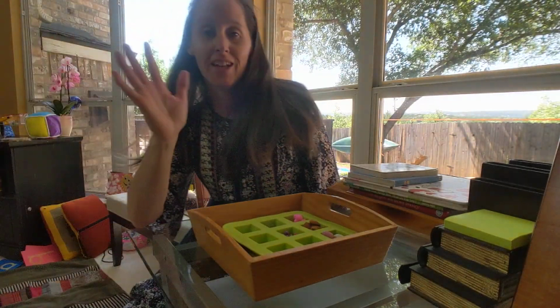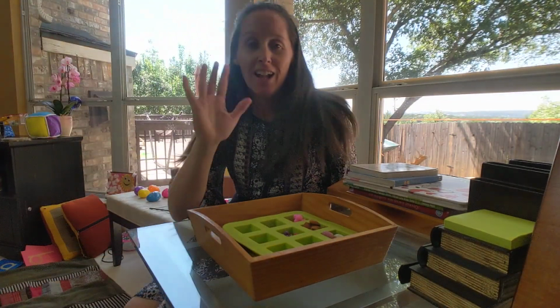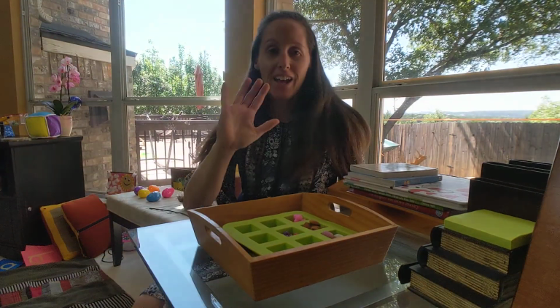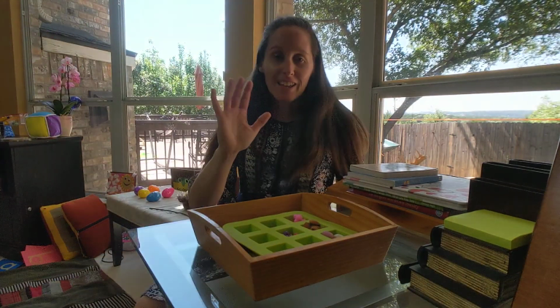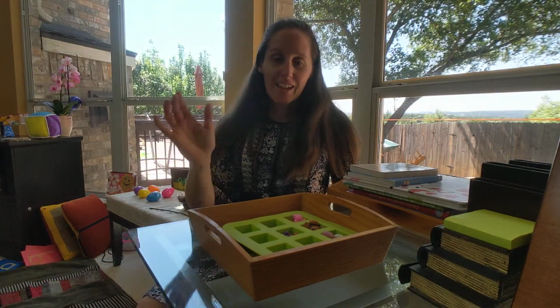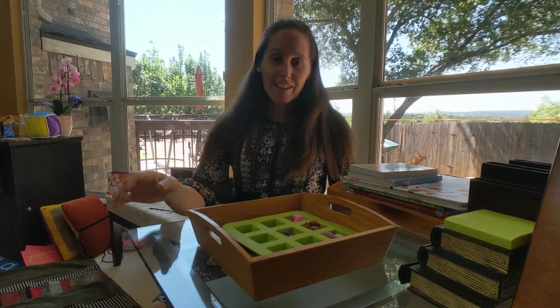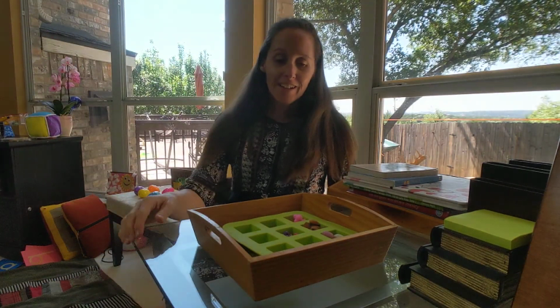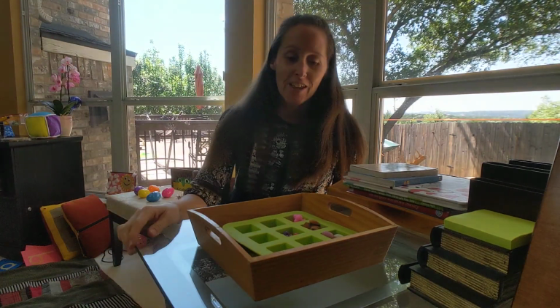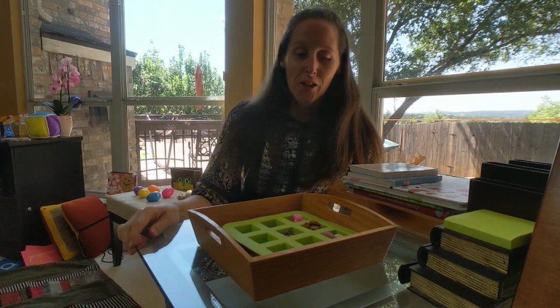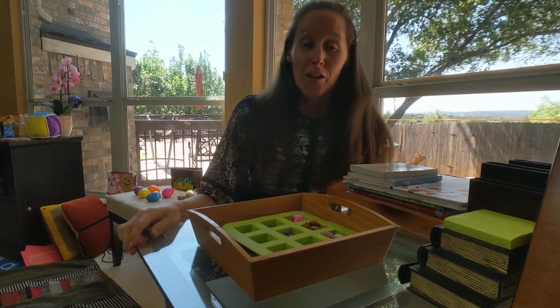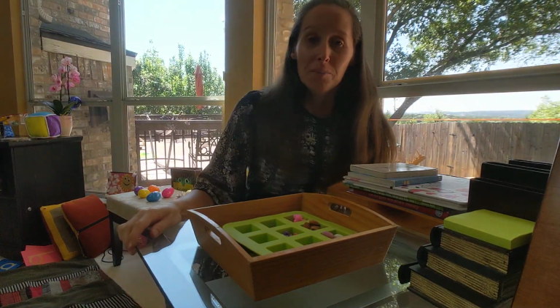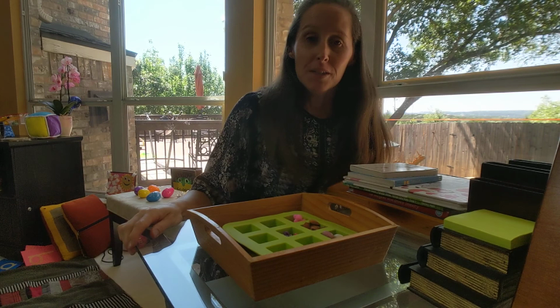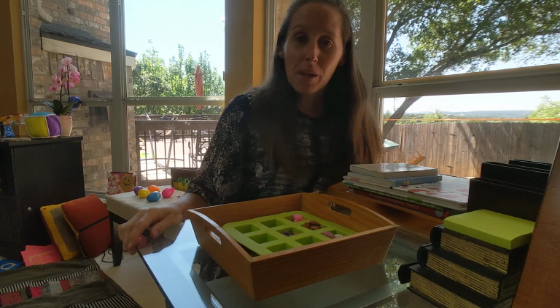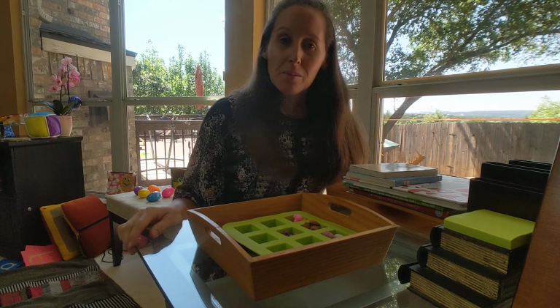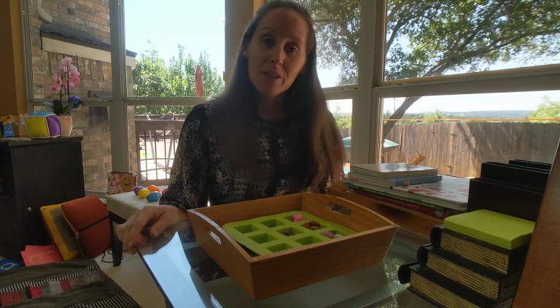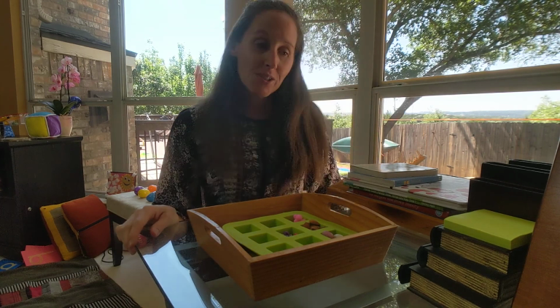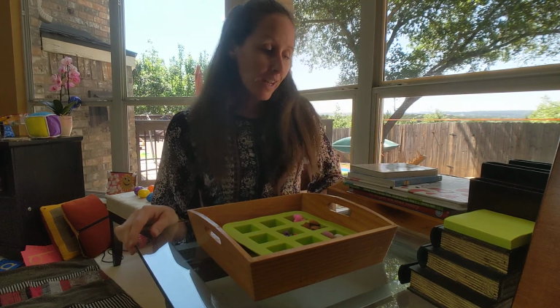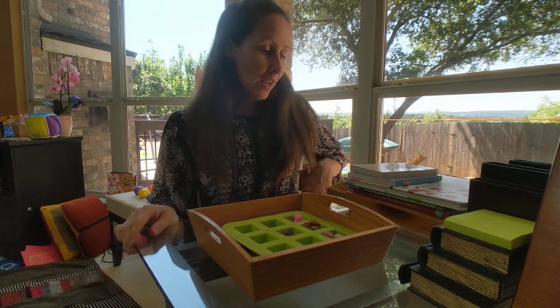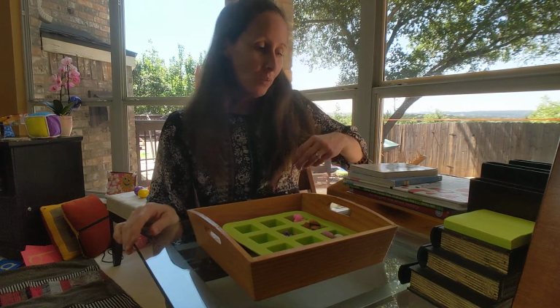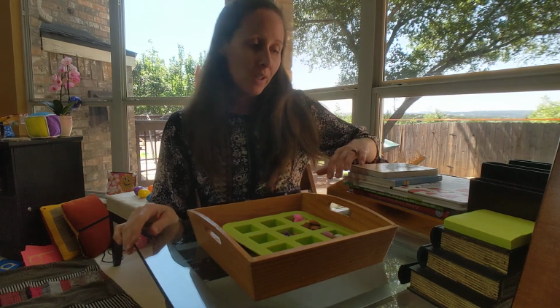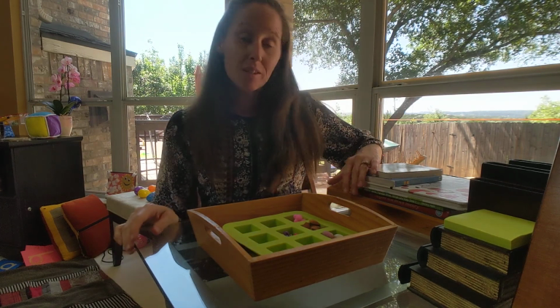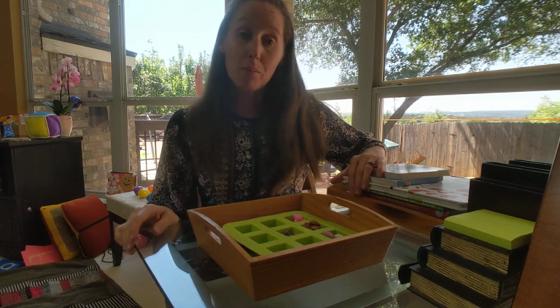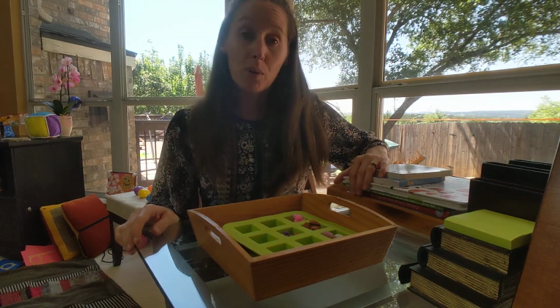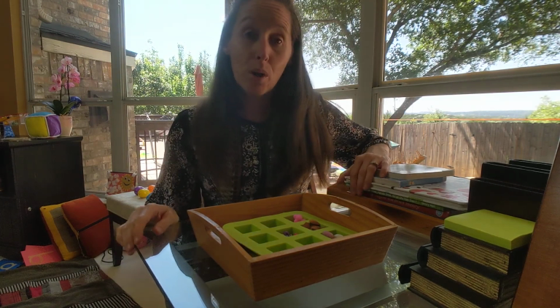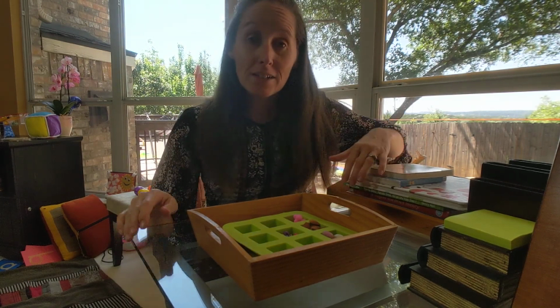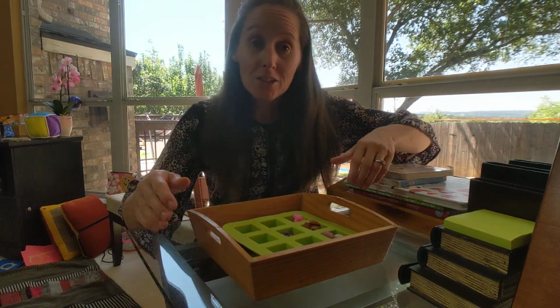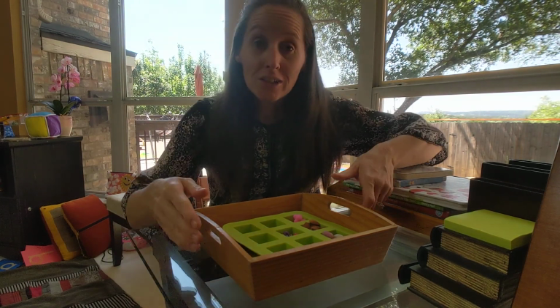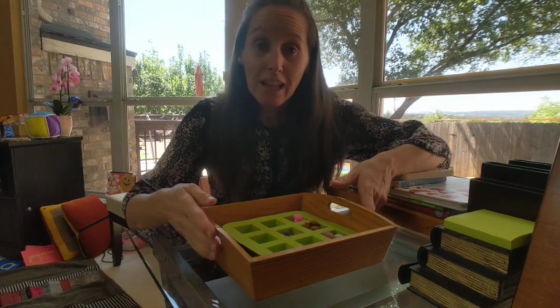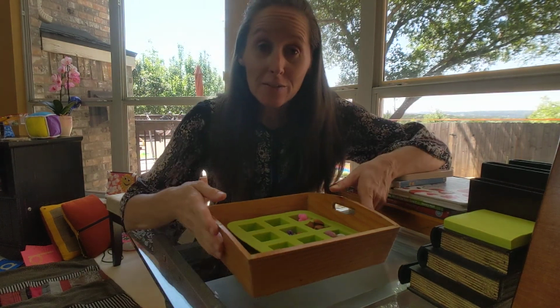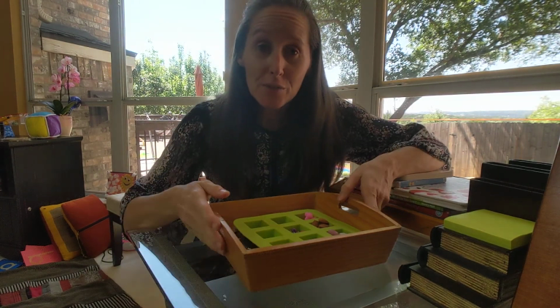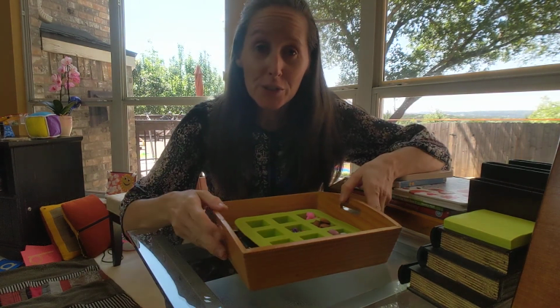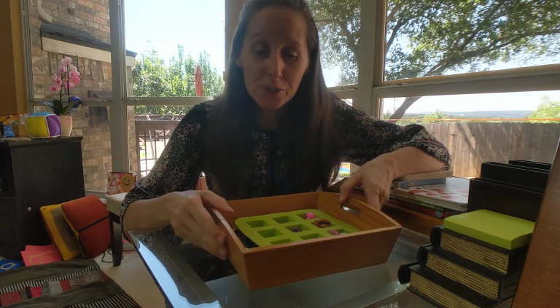Hi again! Miss Pam here today with some more practical life for you.